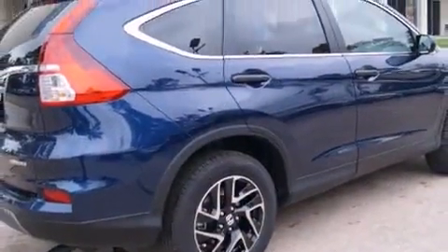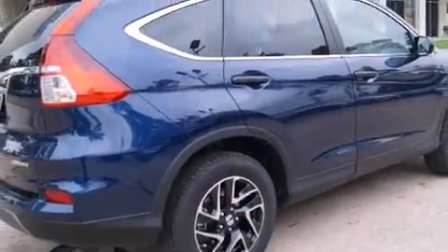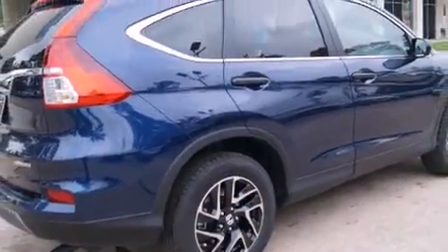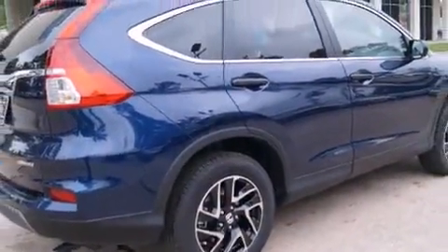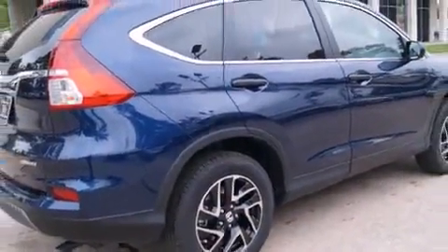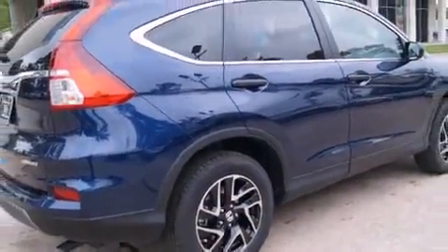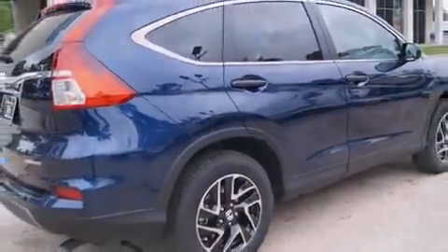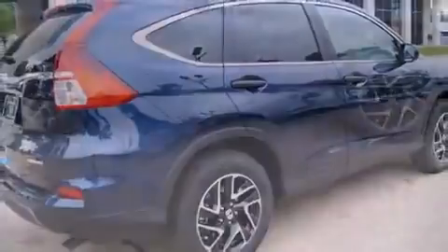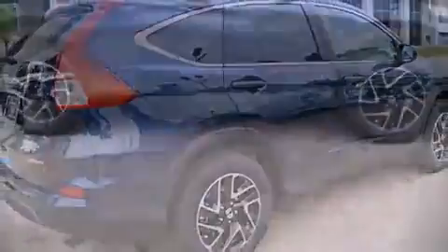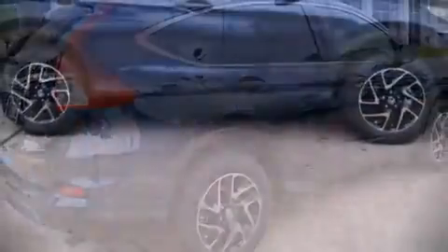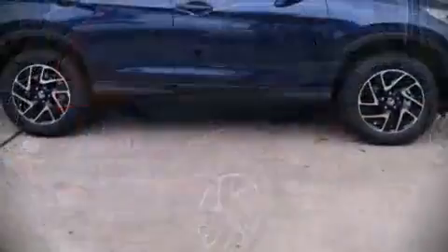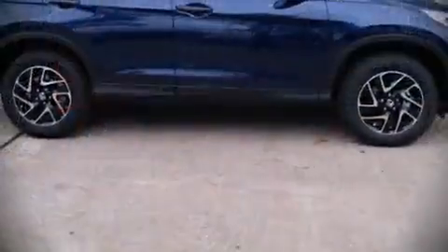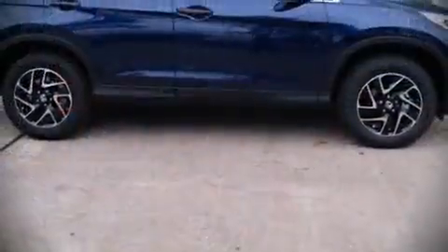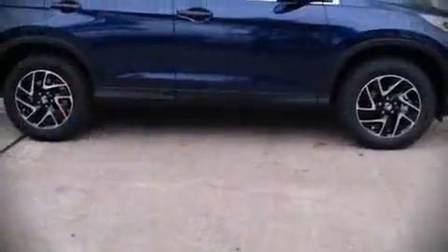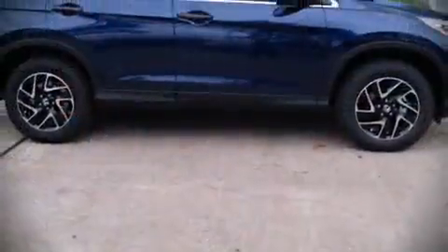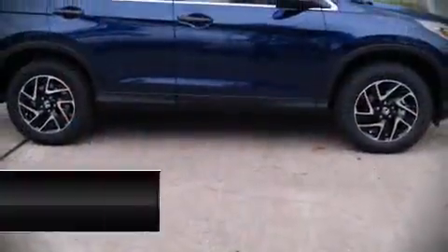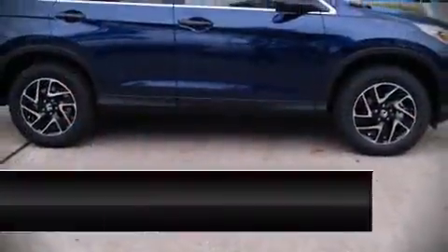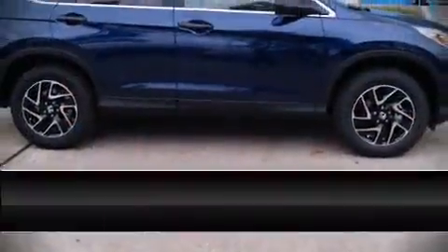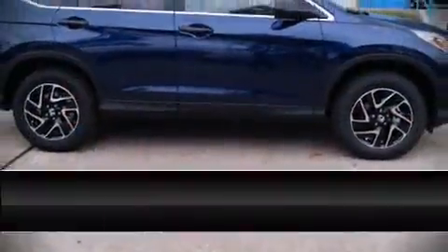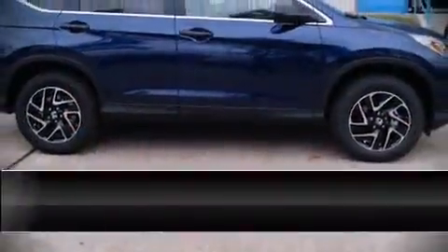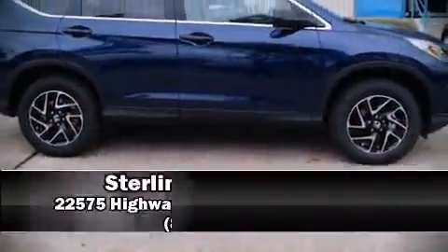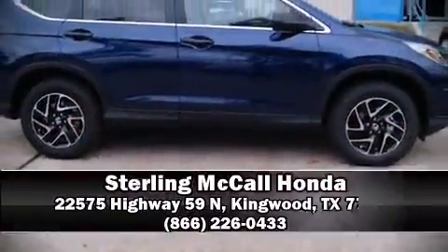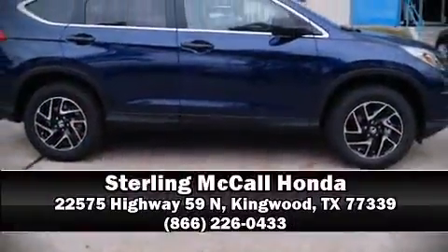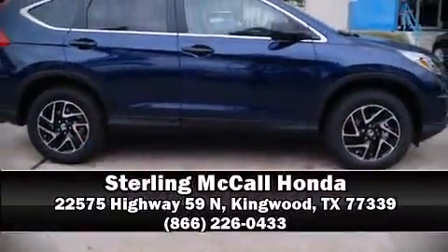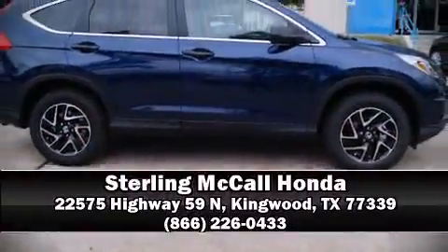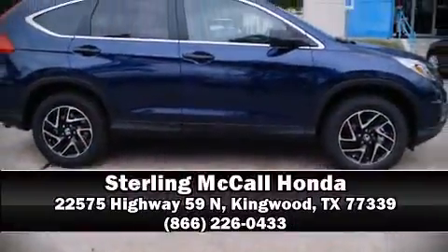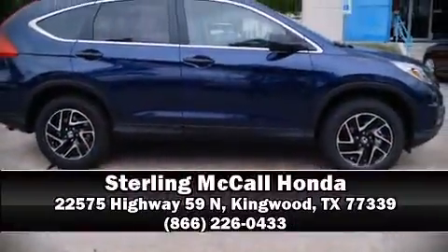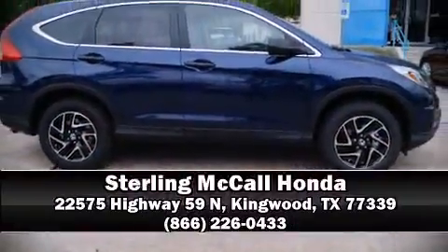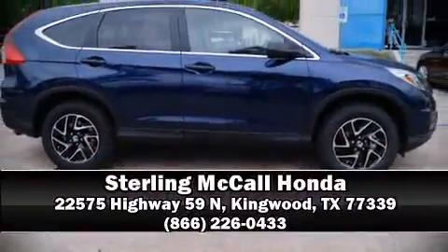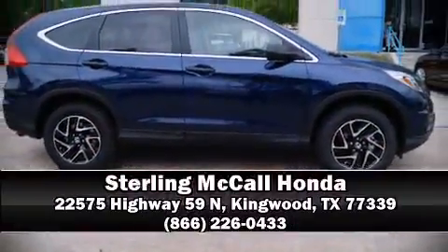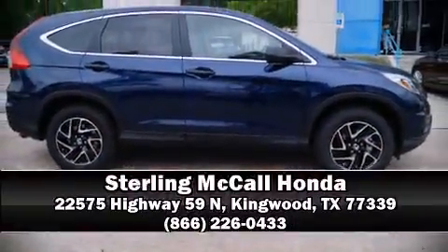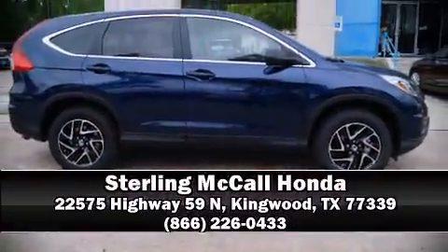Electronic stability control keeps you better connected to the road. Please don't hesitate to give us a call.